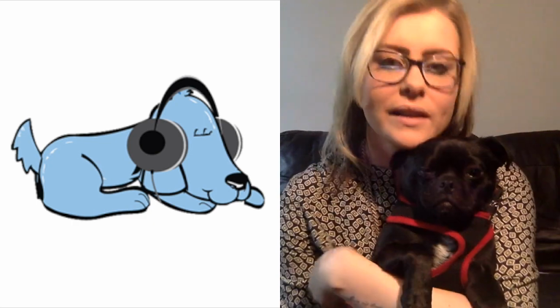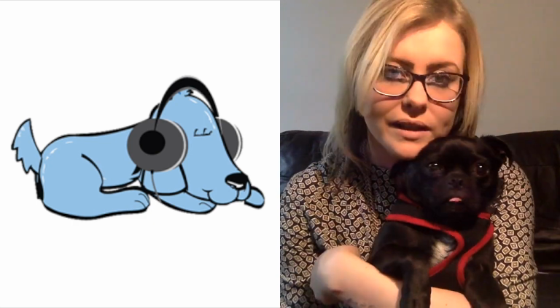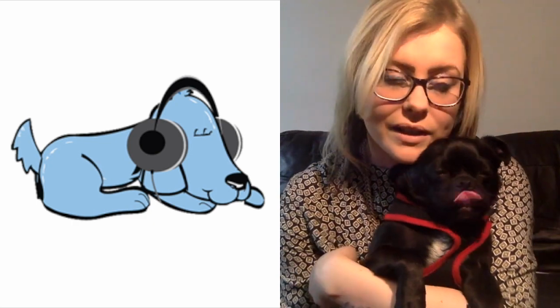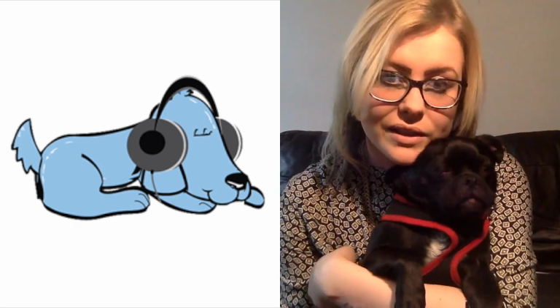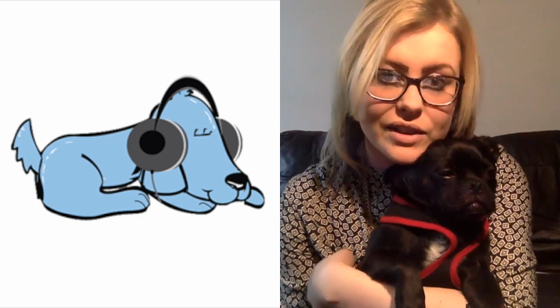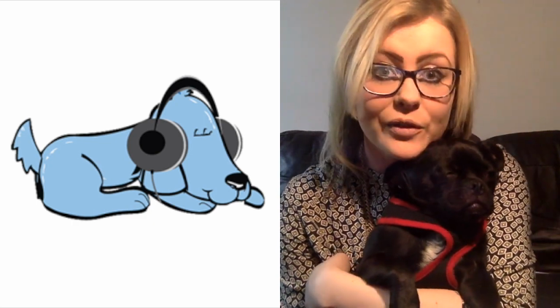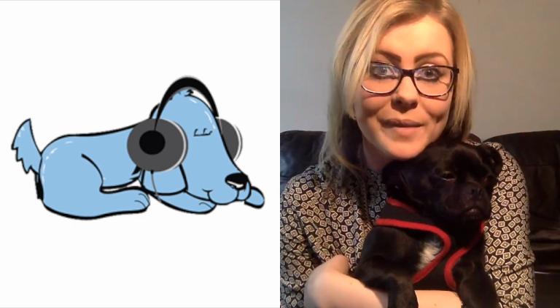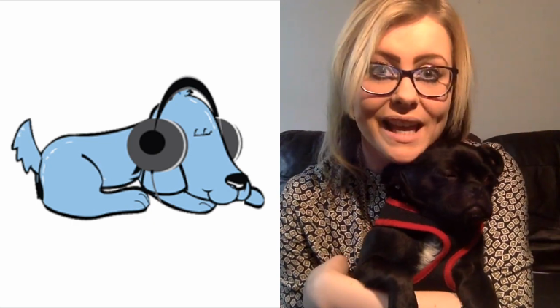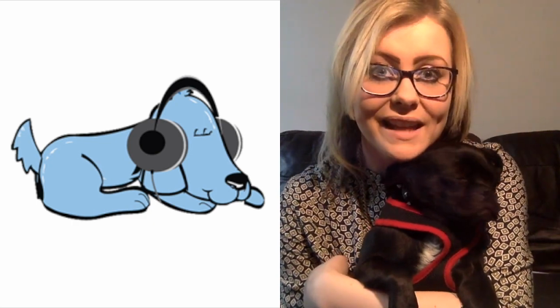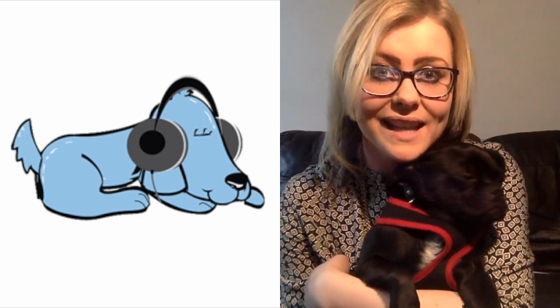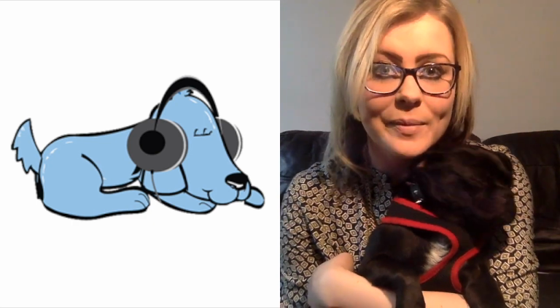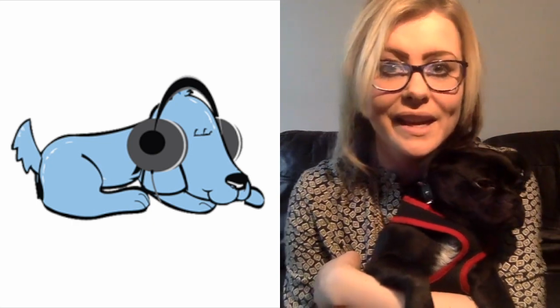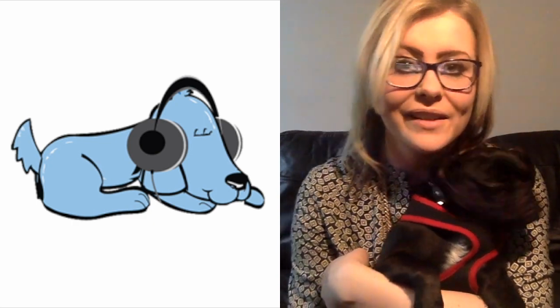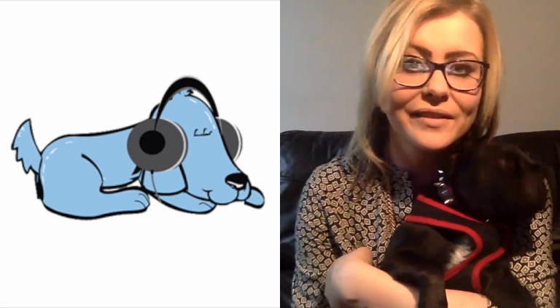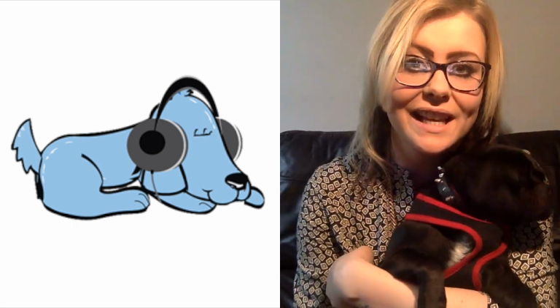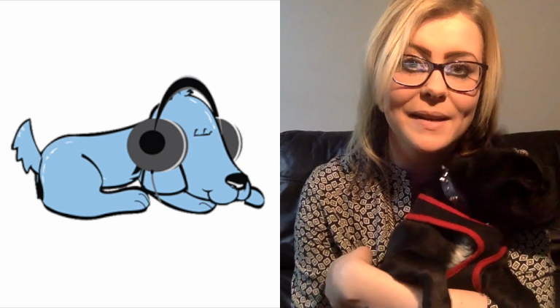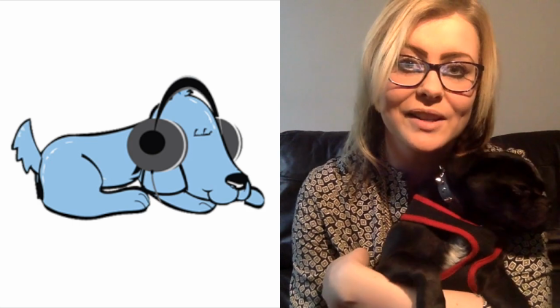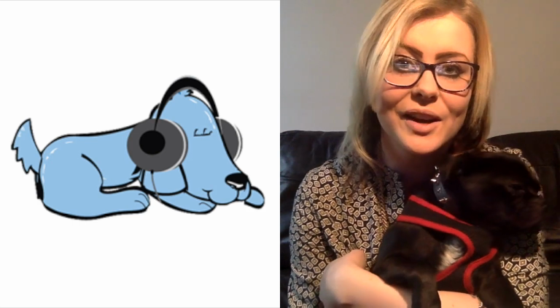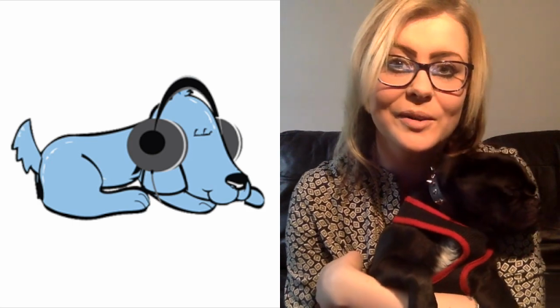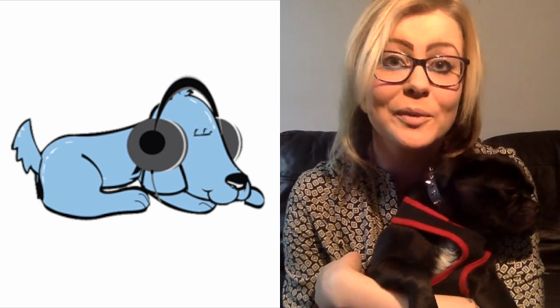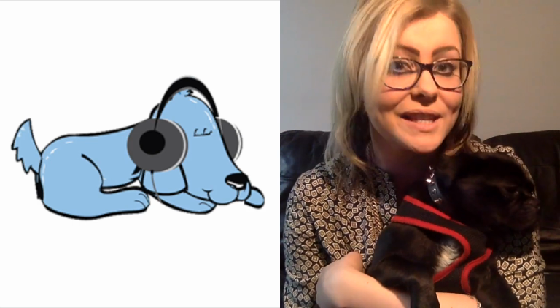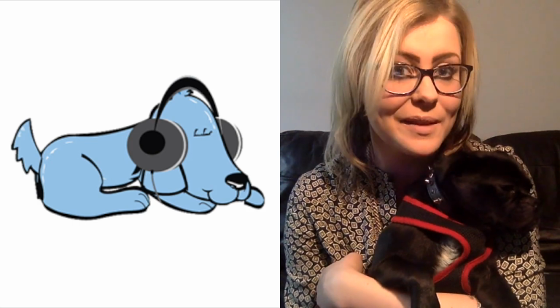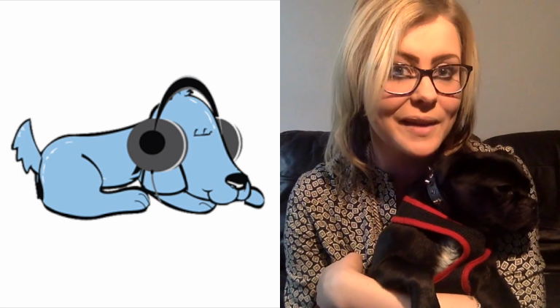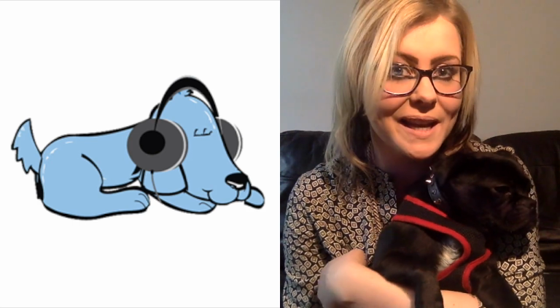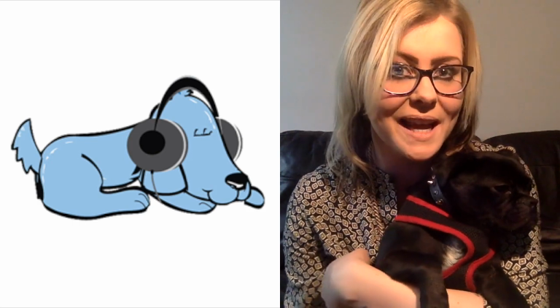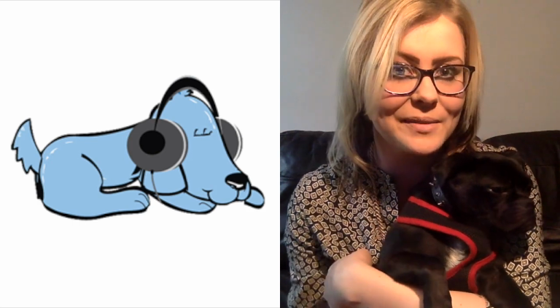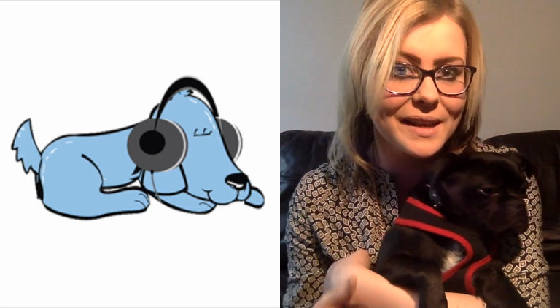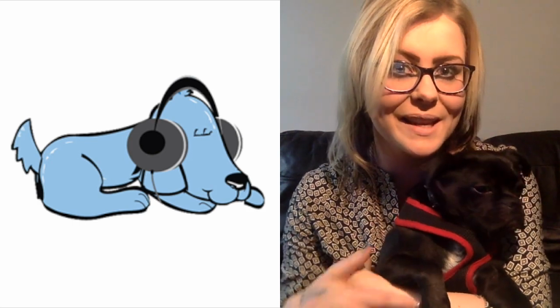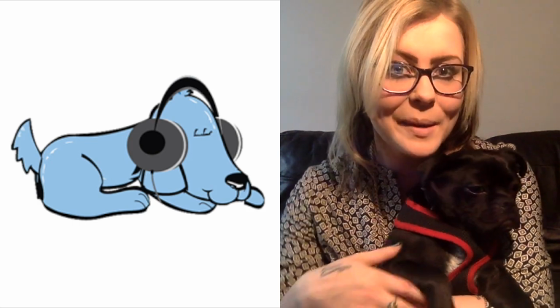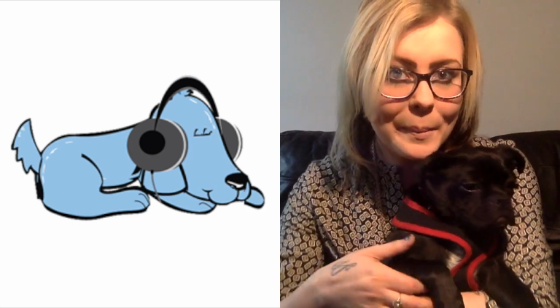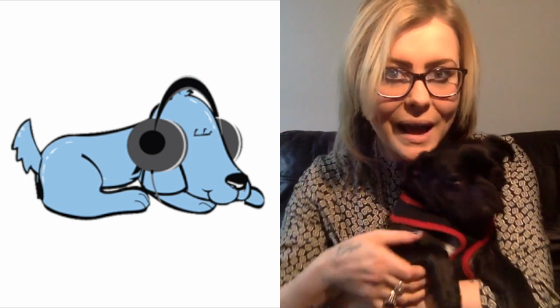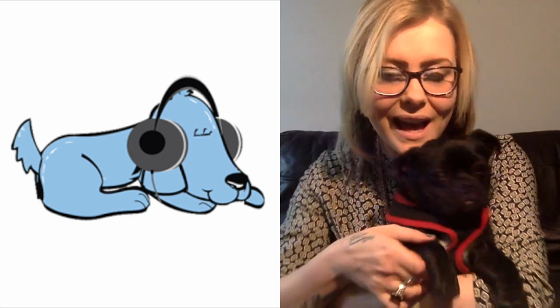So from me and Albert here at RelaxMyDog, we'll see you again next week. Bye!